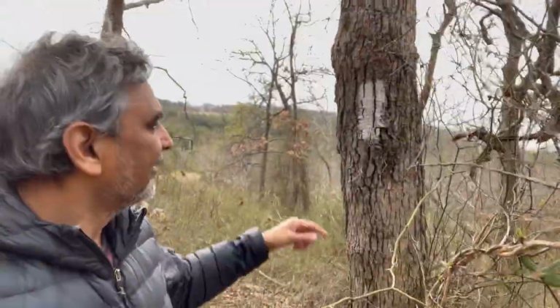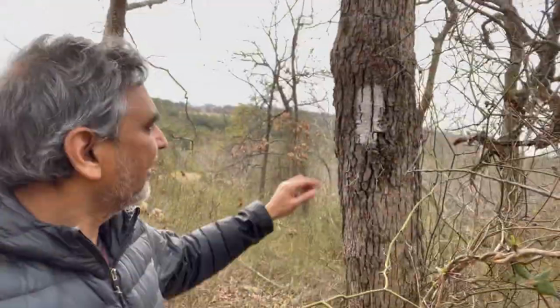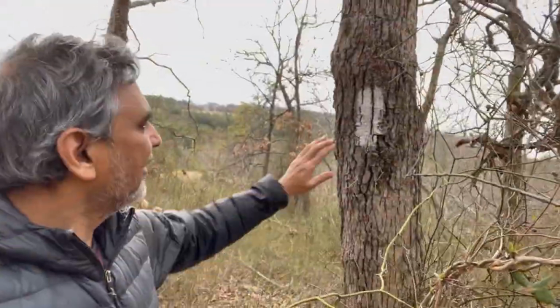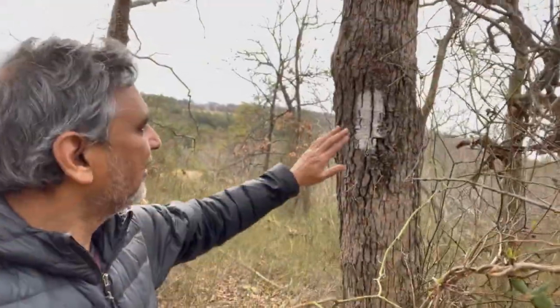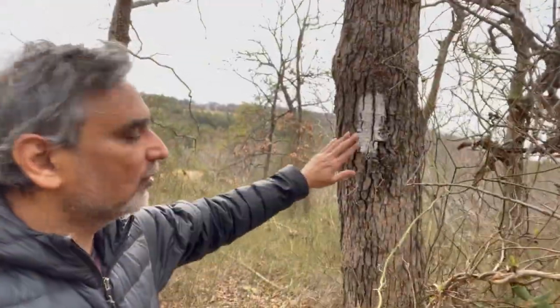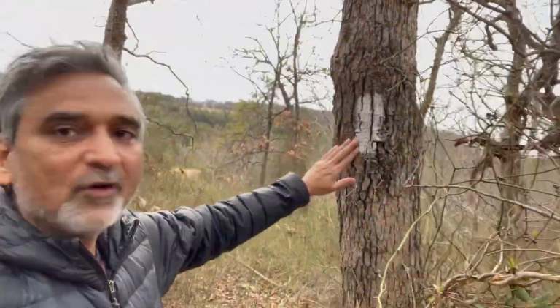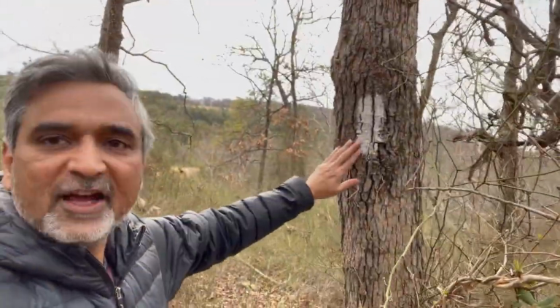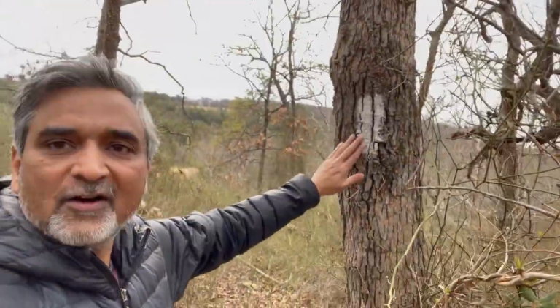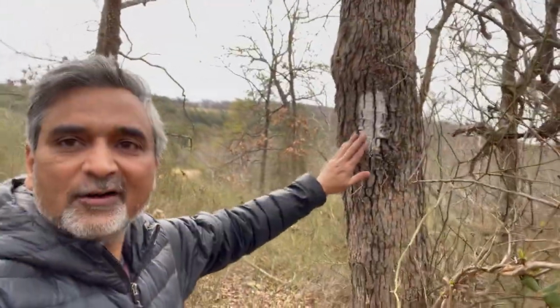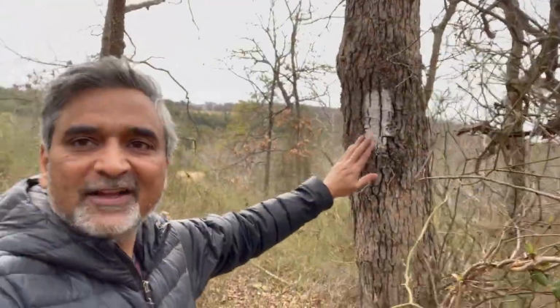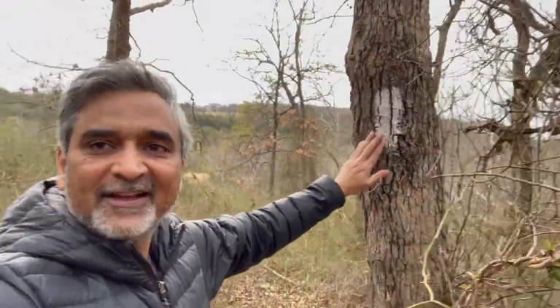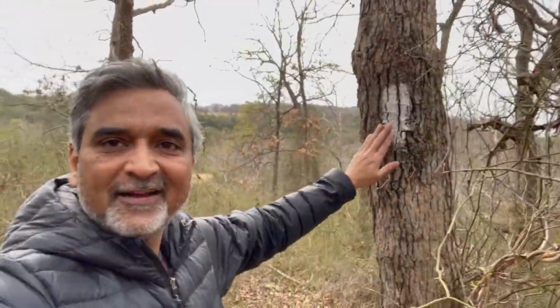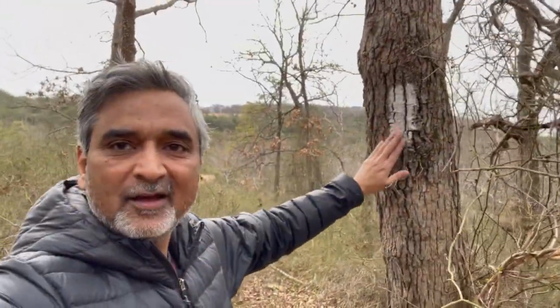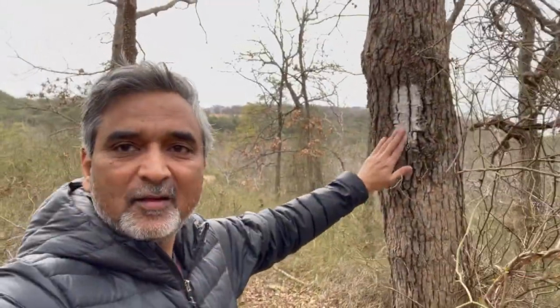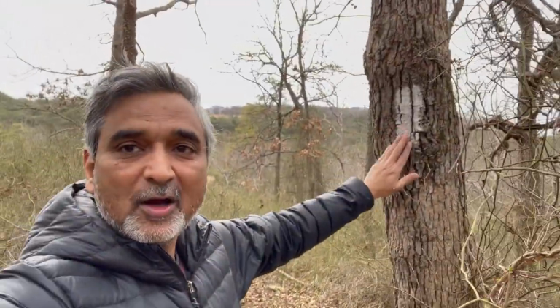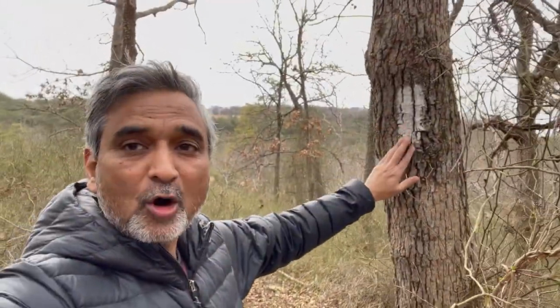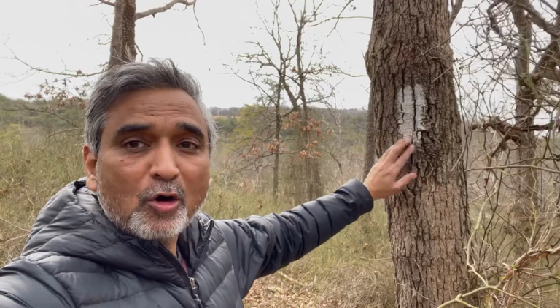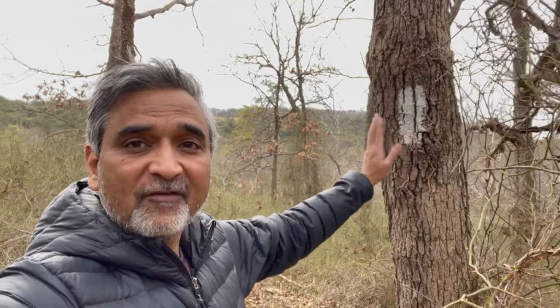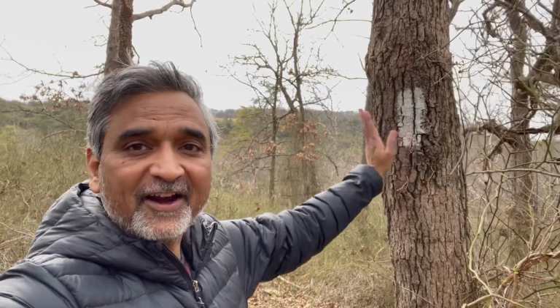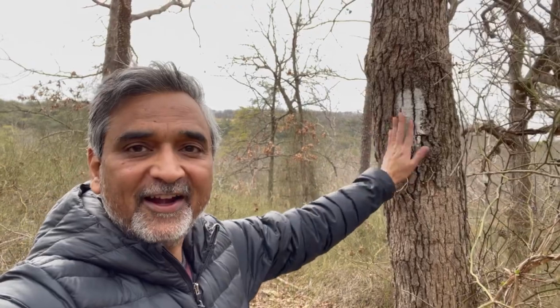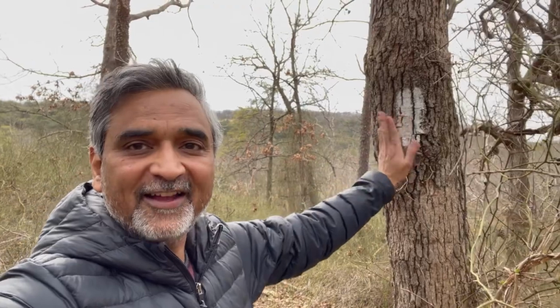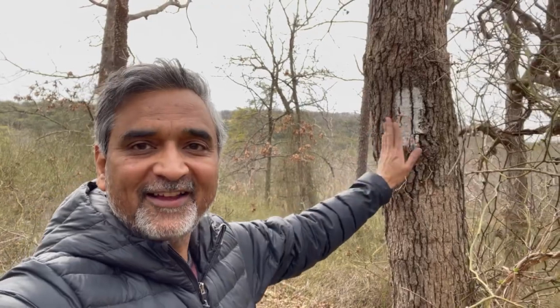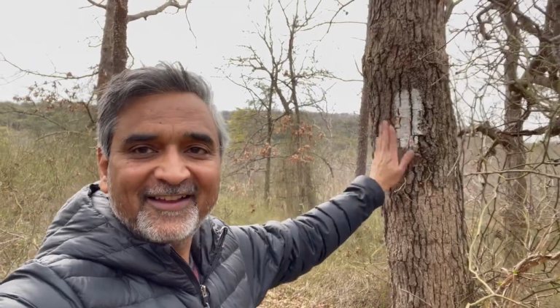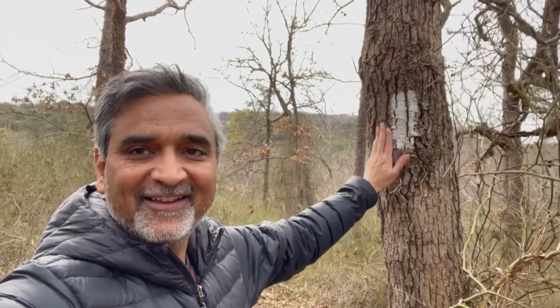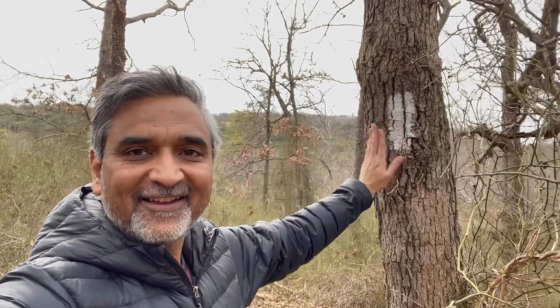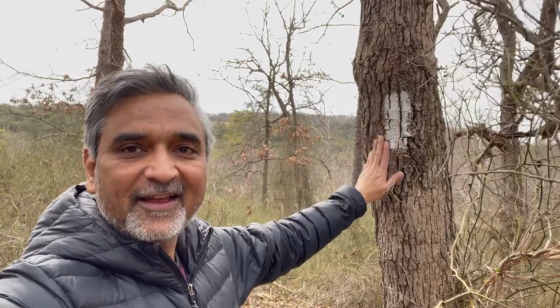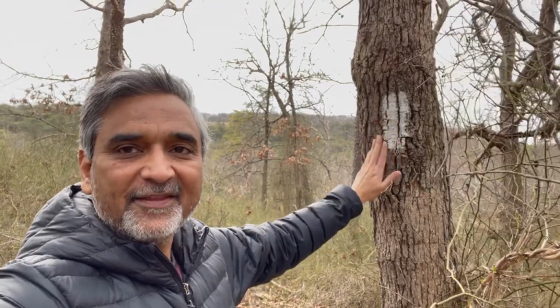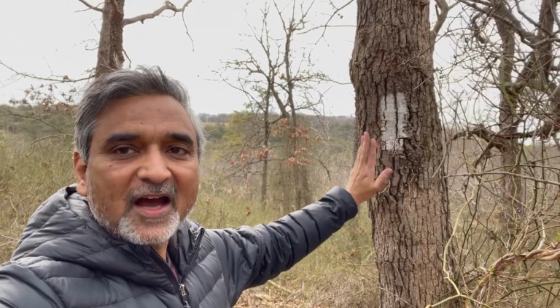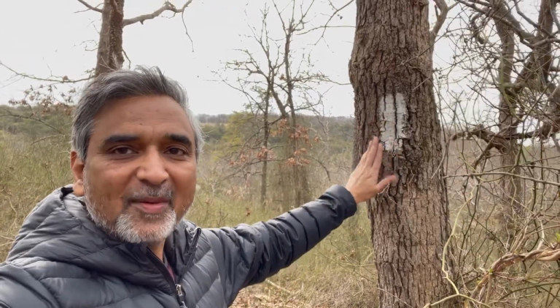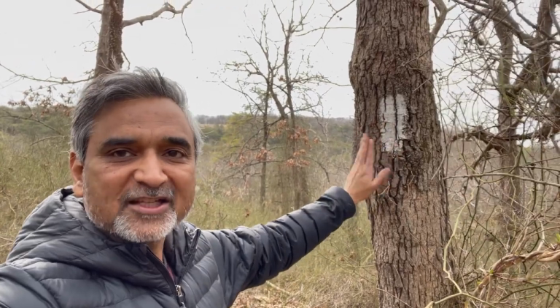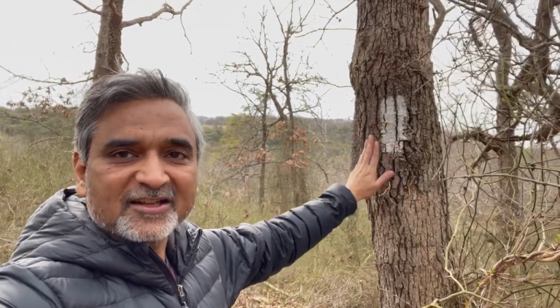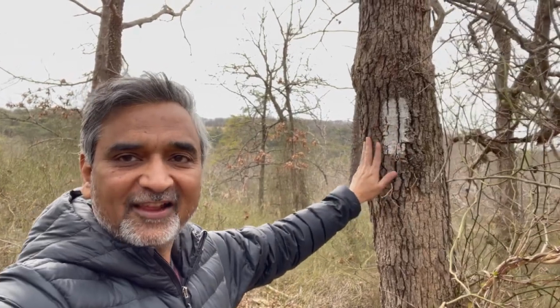Look what I found — my old friend, the Appalachian Trail.